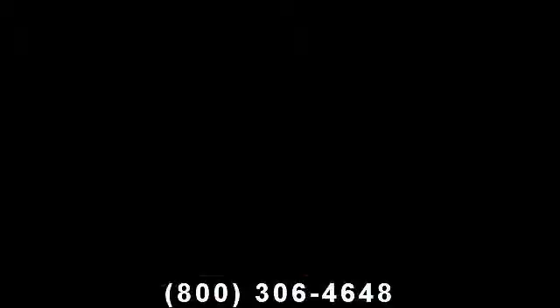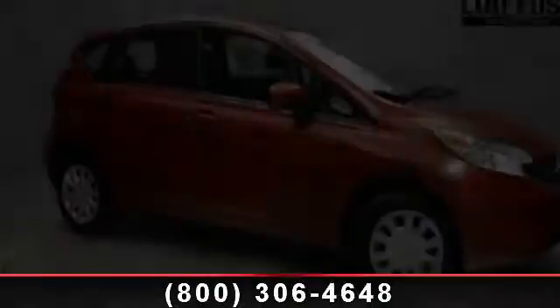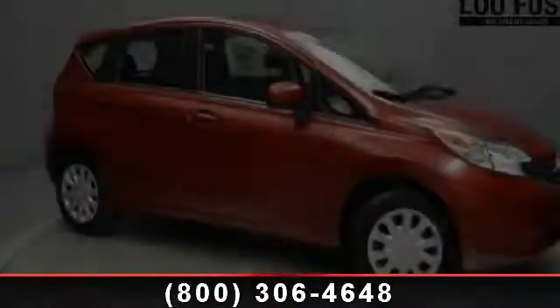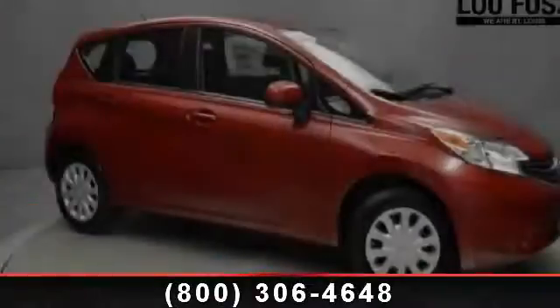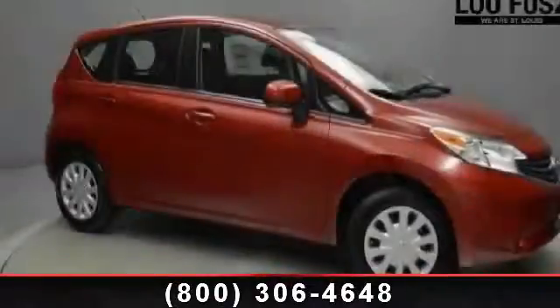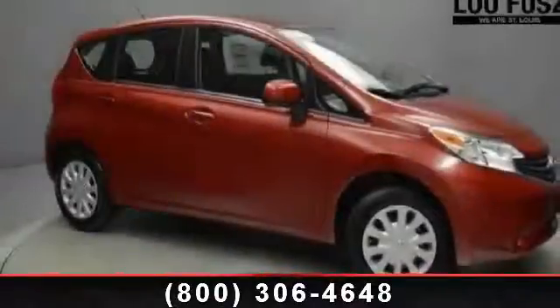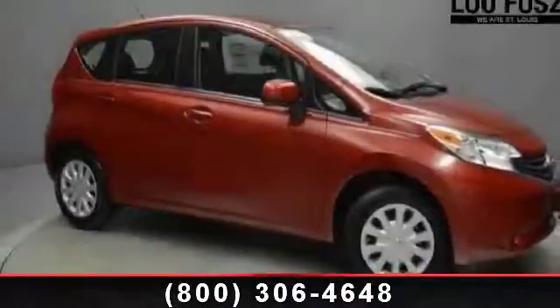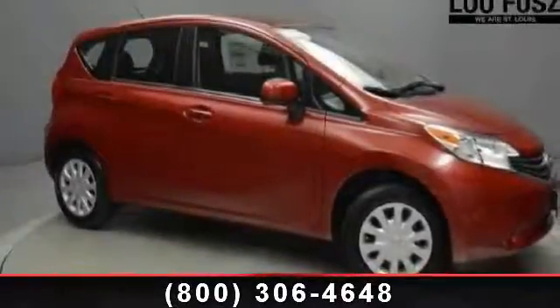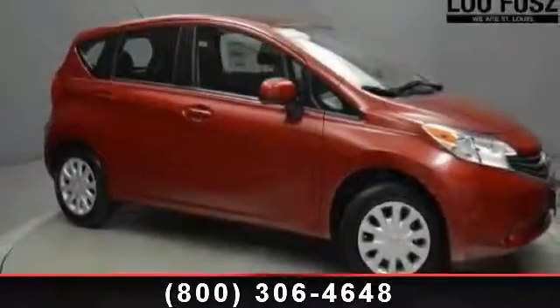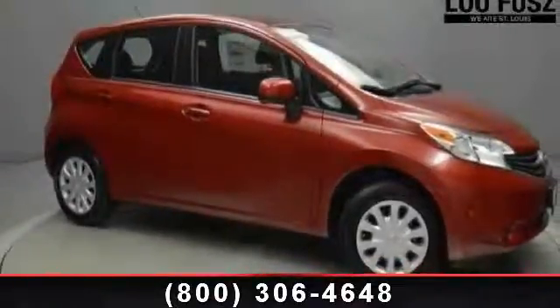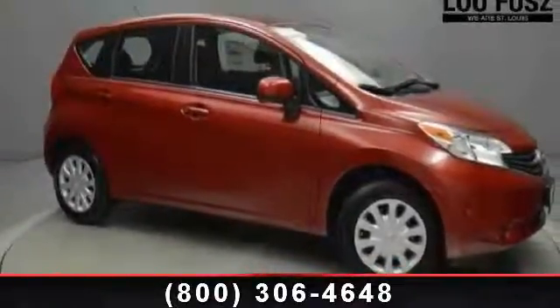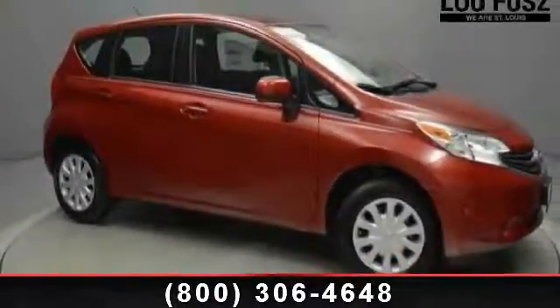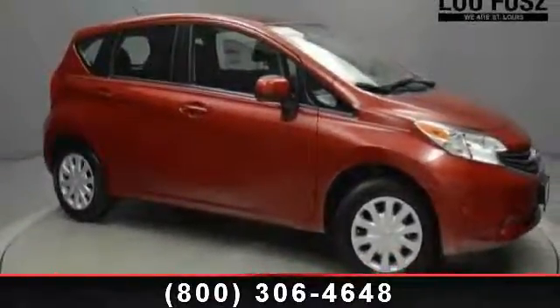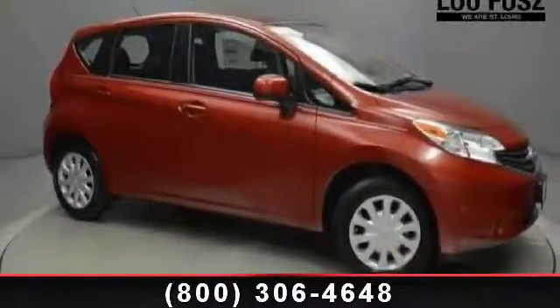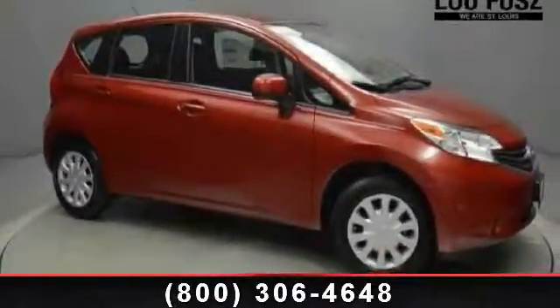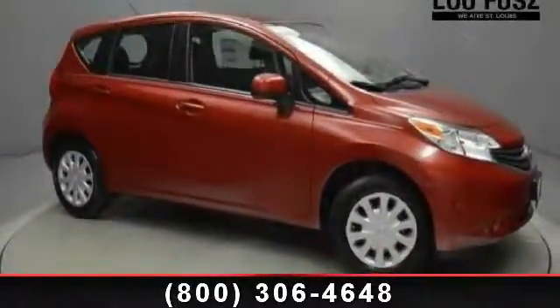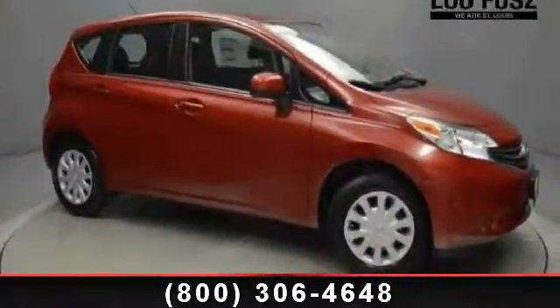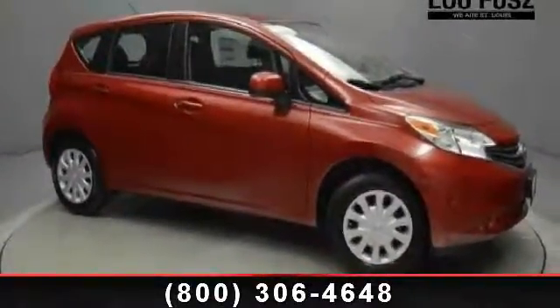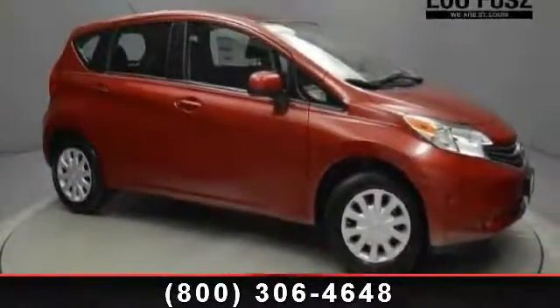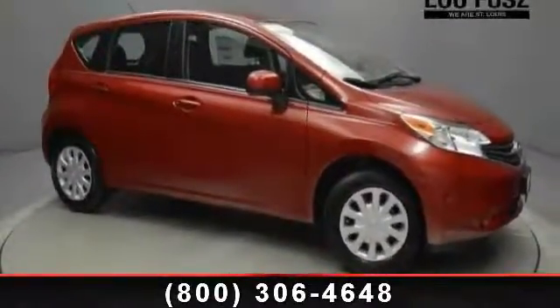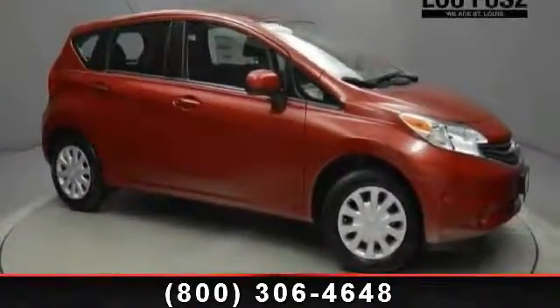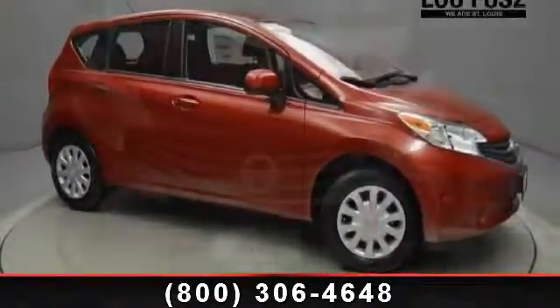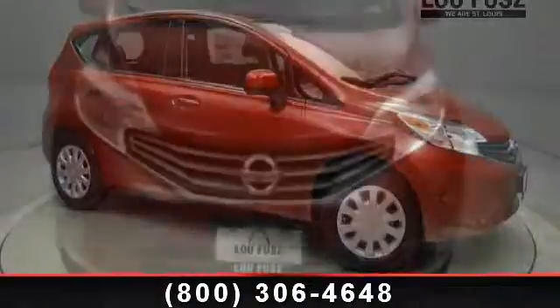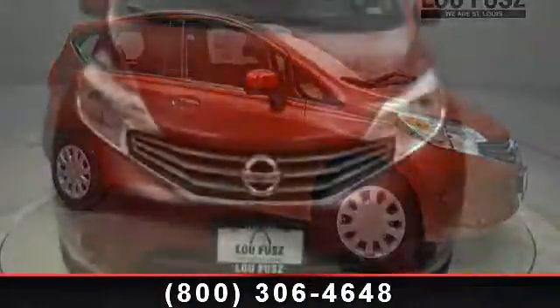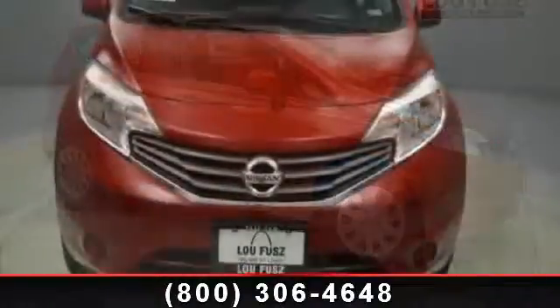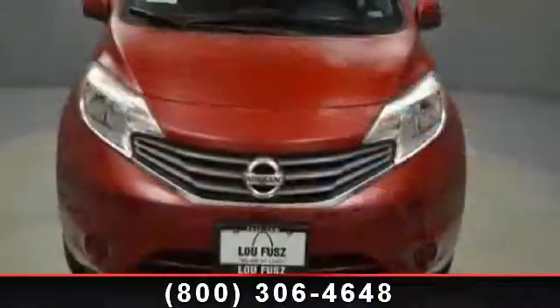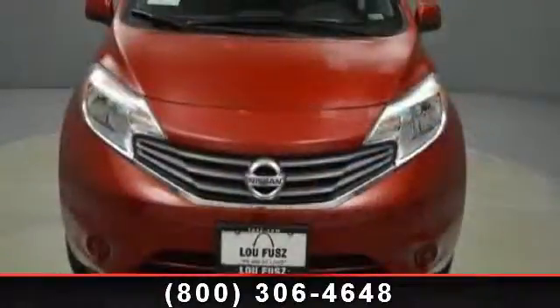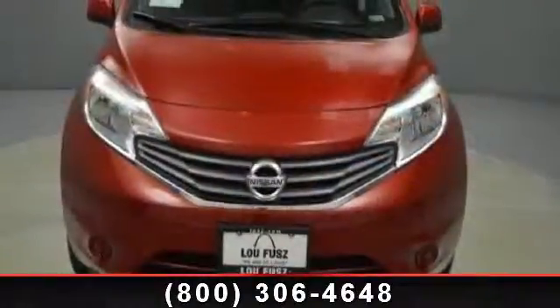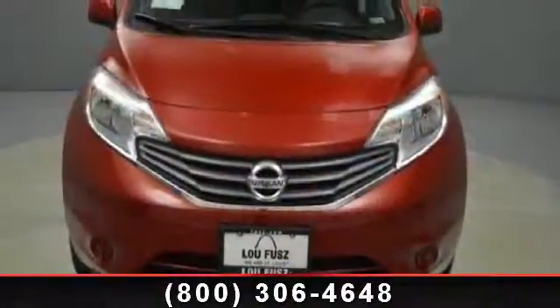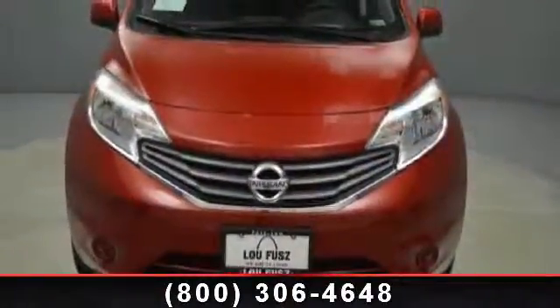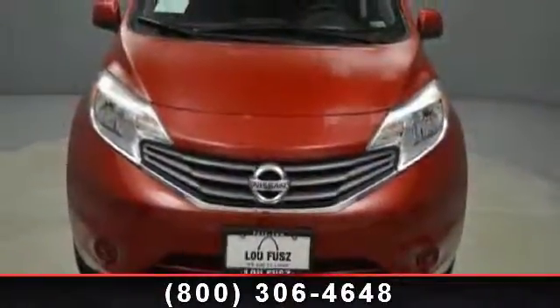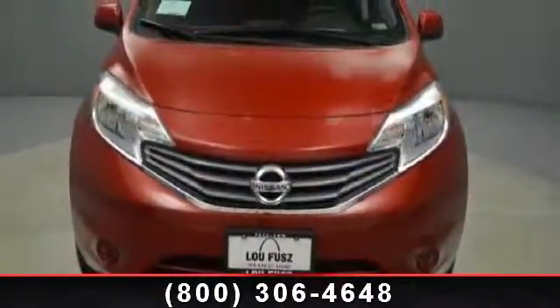Step into the 2014 Nissan Versa Note S. If you are looking for a first-rate auto, this one could be yours today.